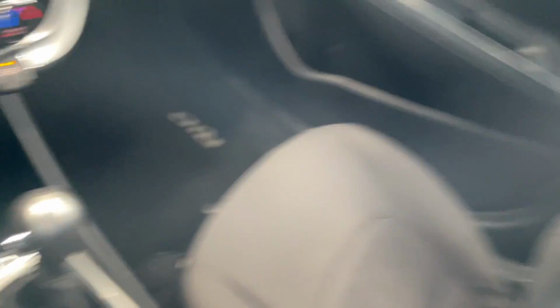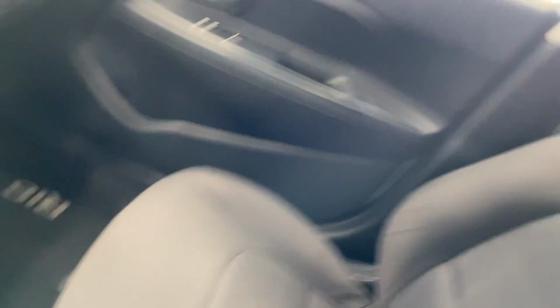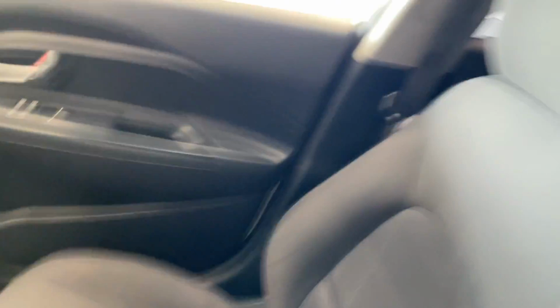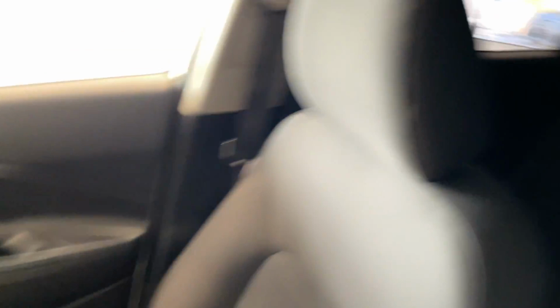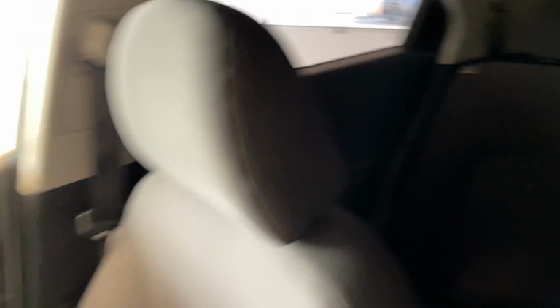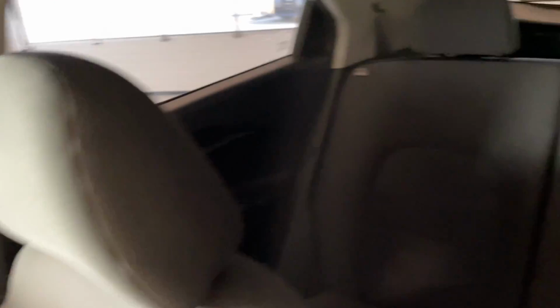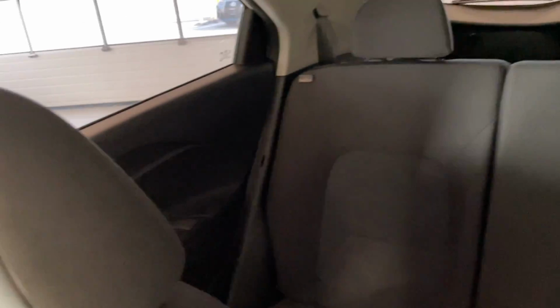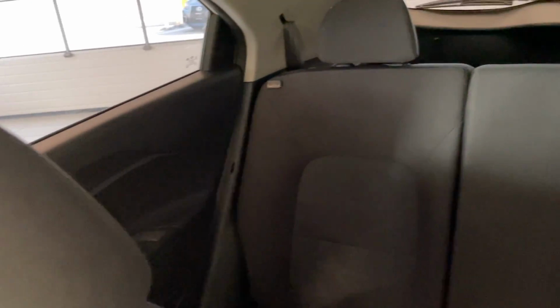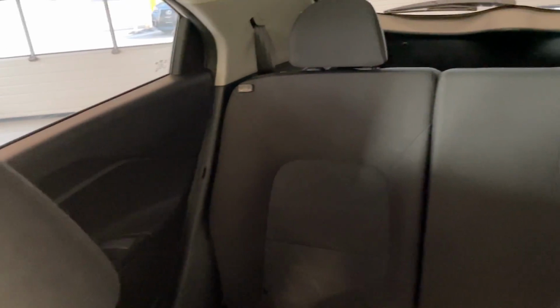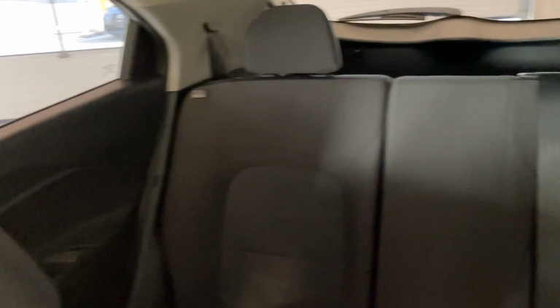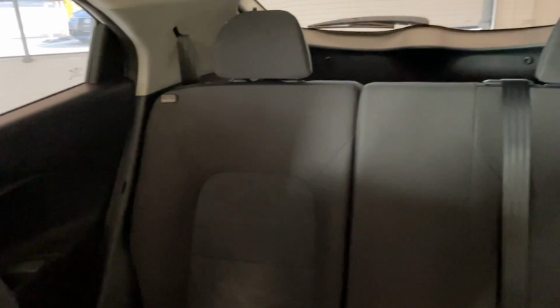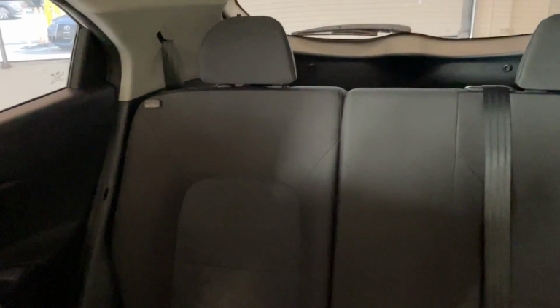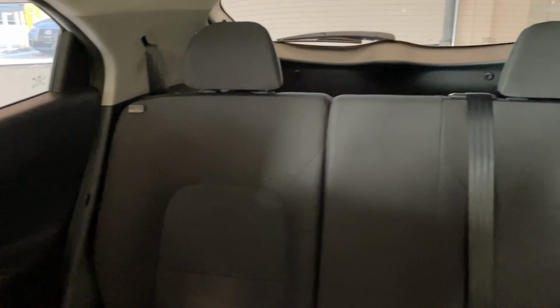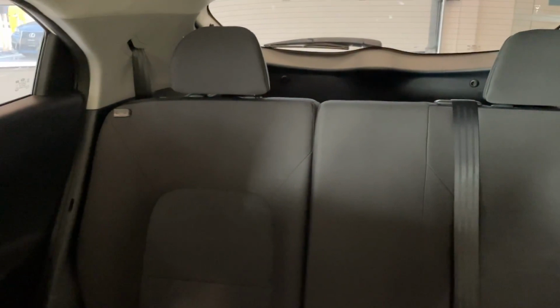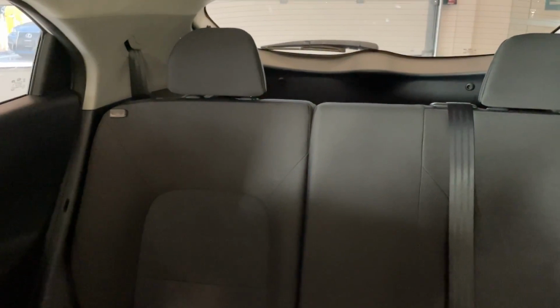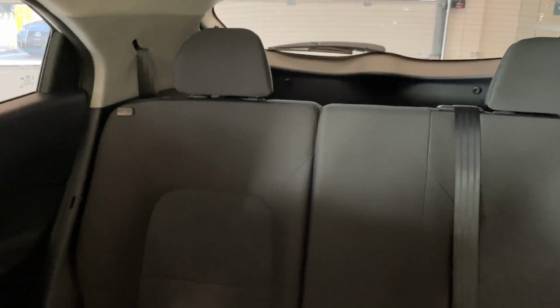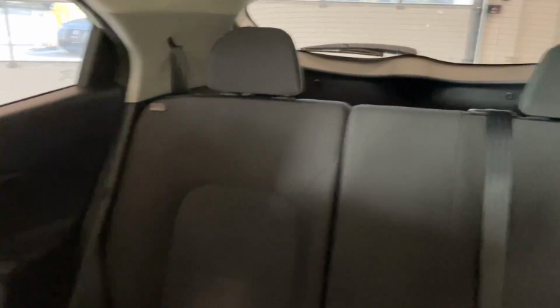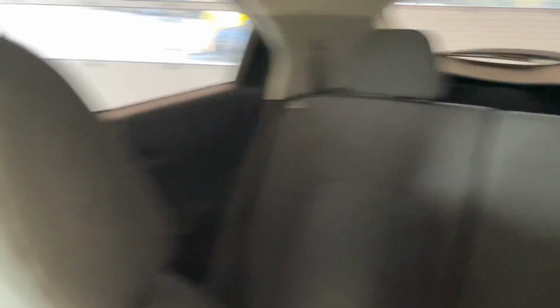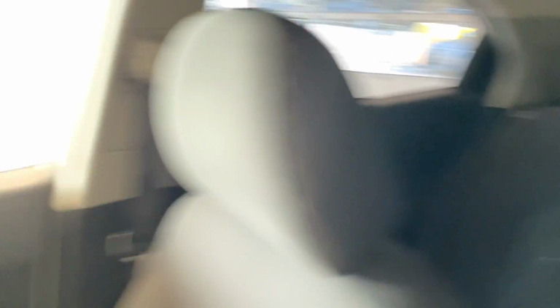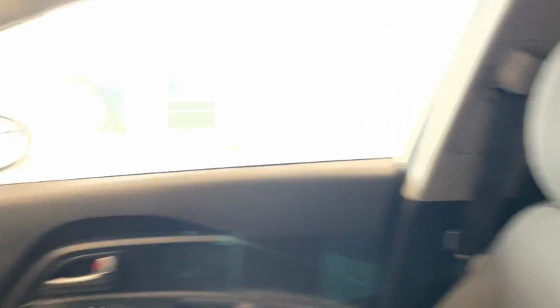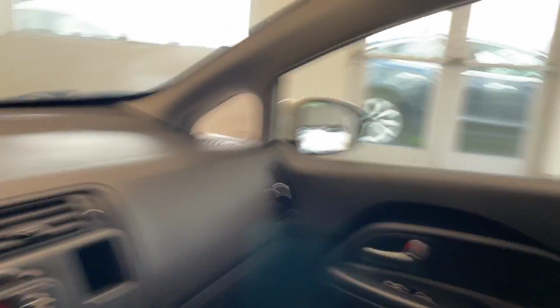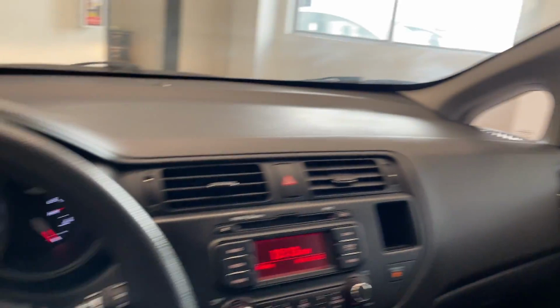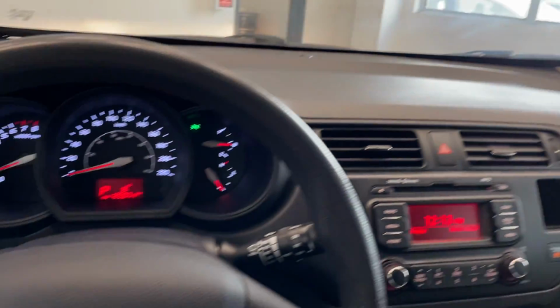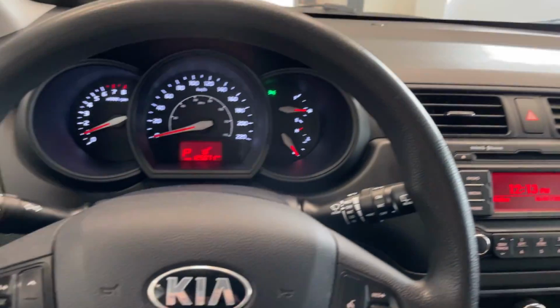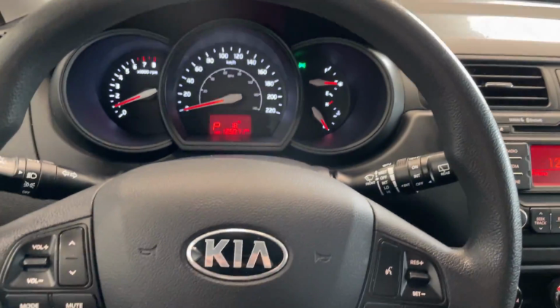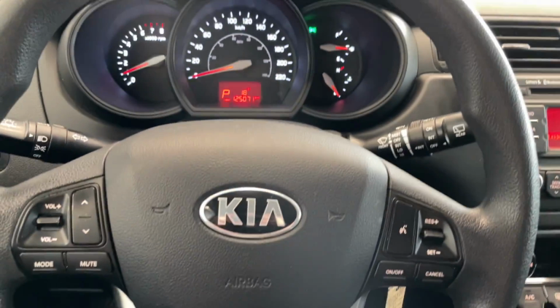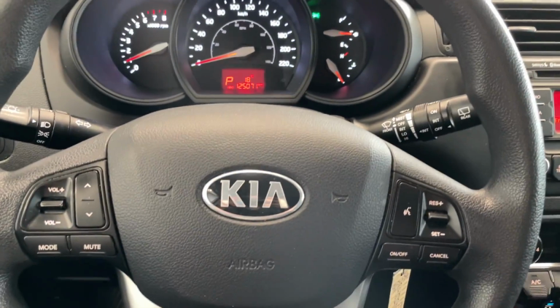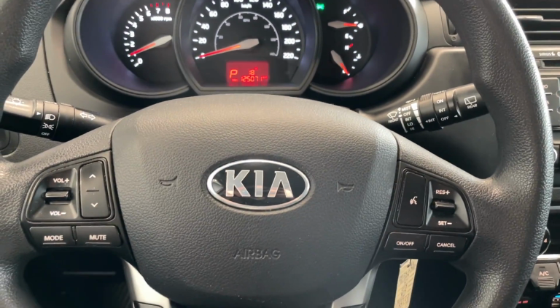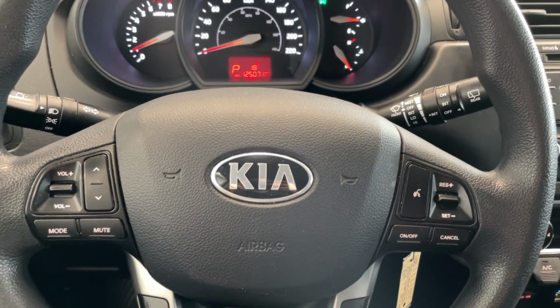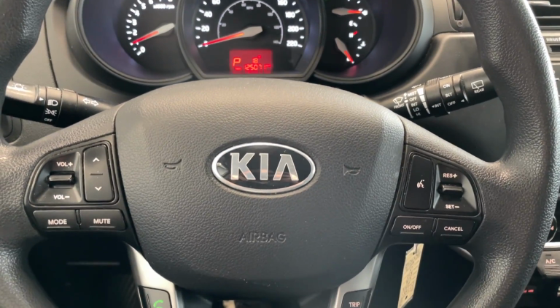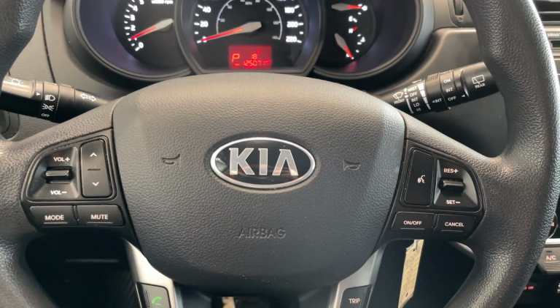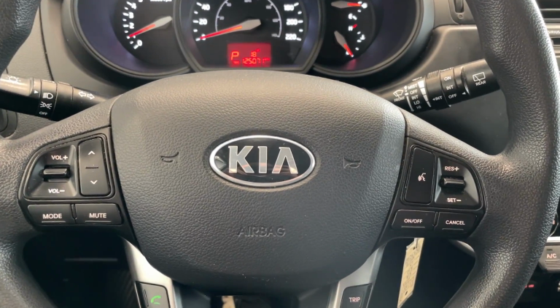Quick look at the rear seats. Come down and take a look at this vehicle today. Destination on the Burnaby.